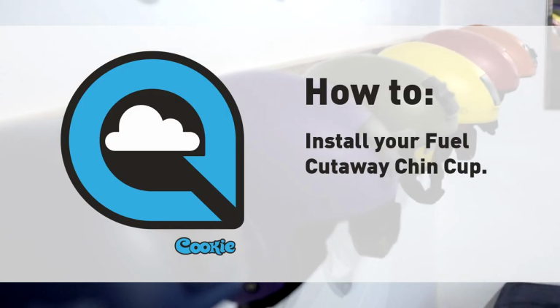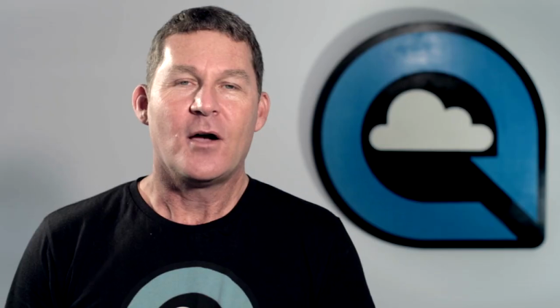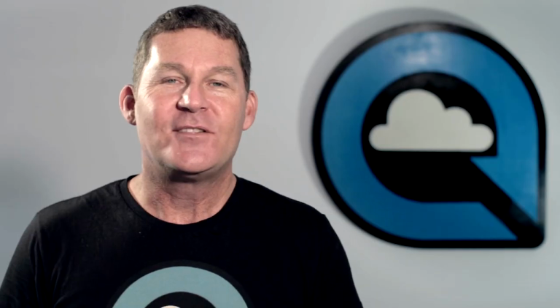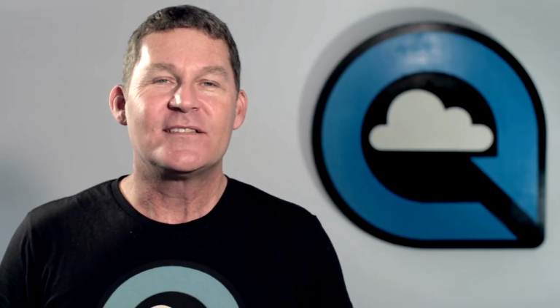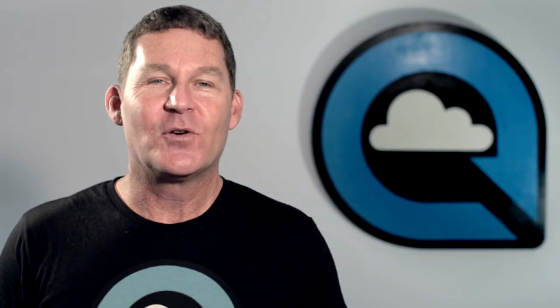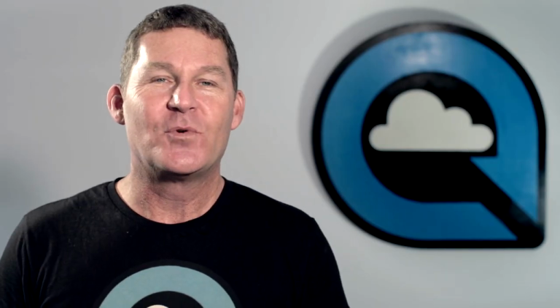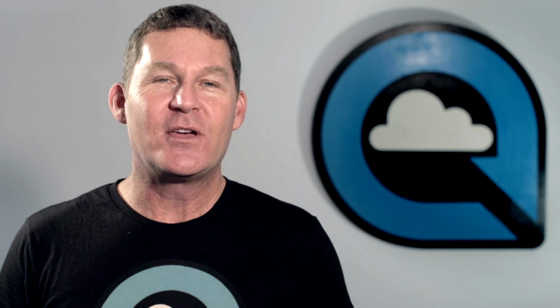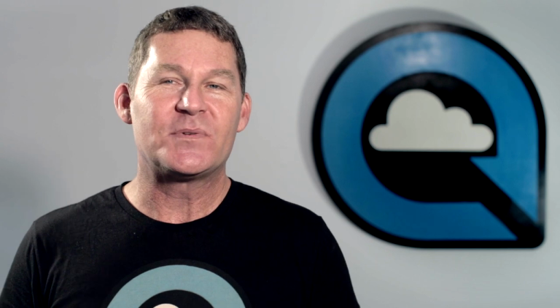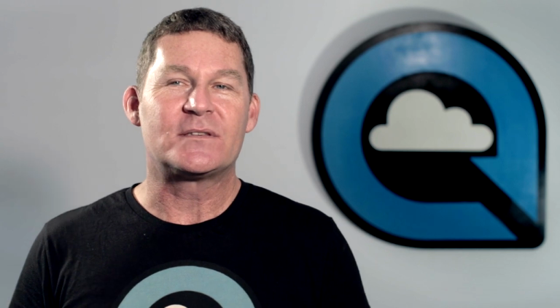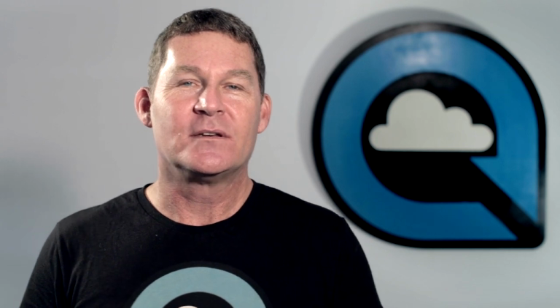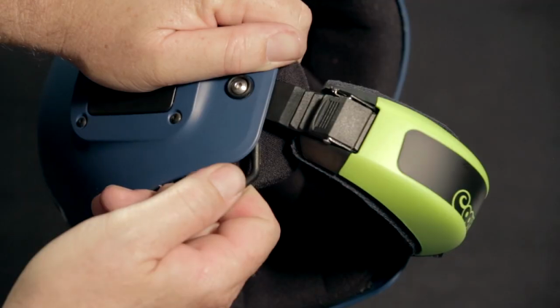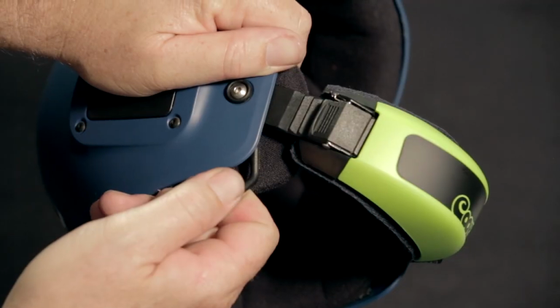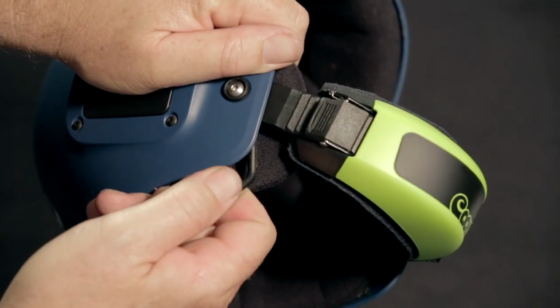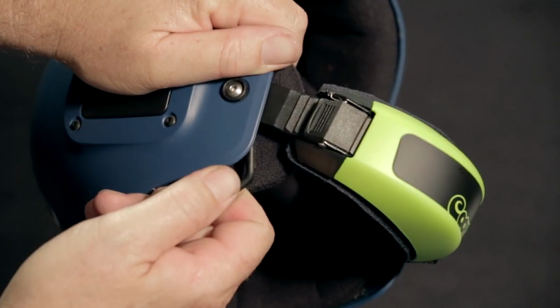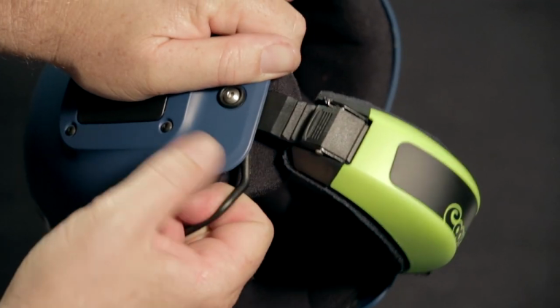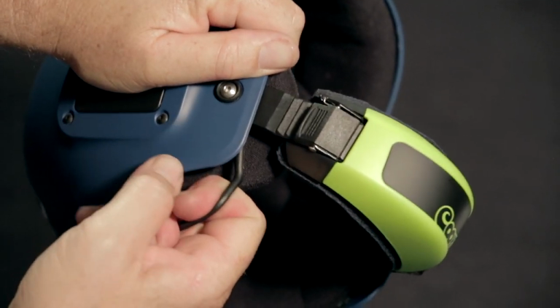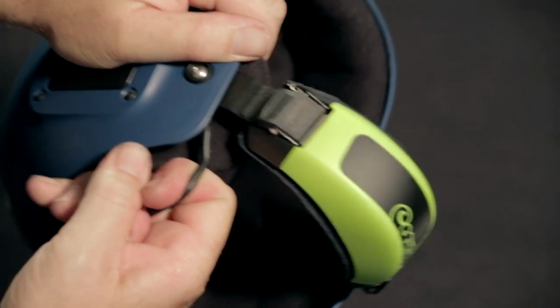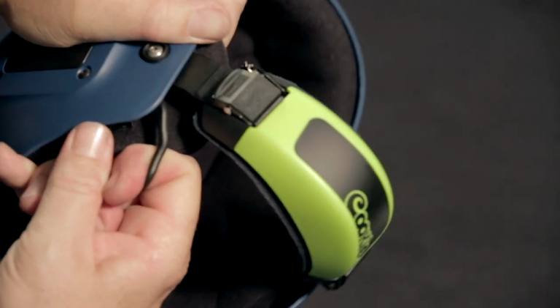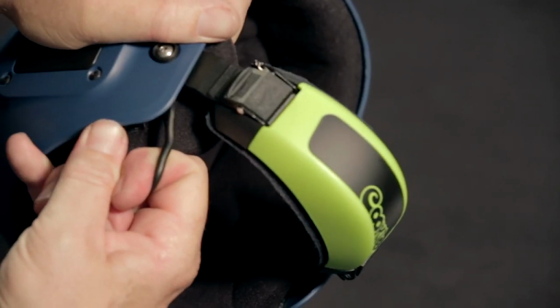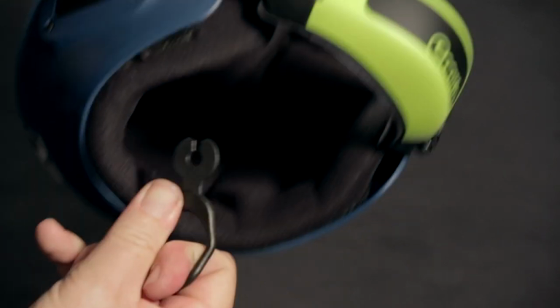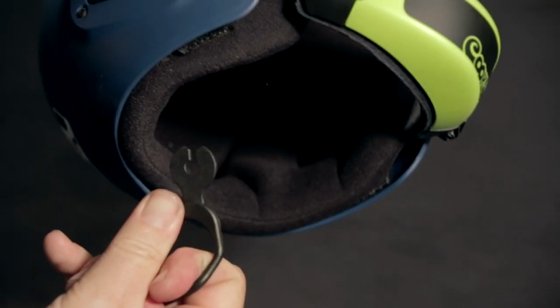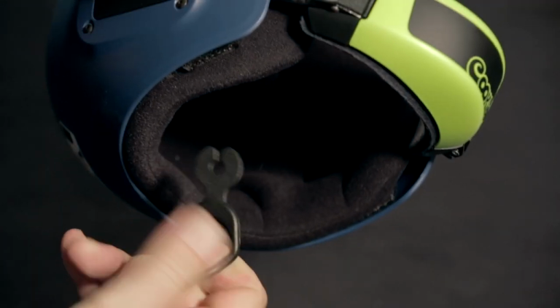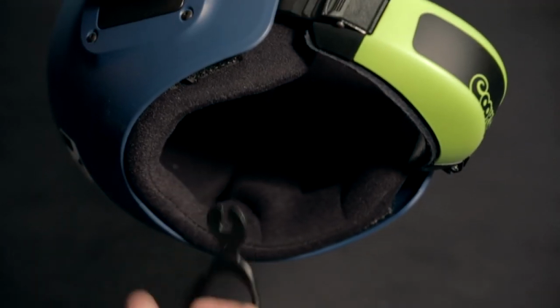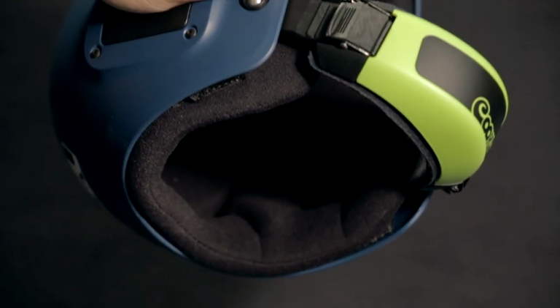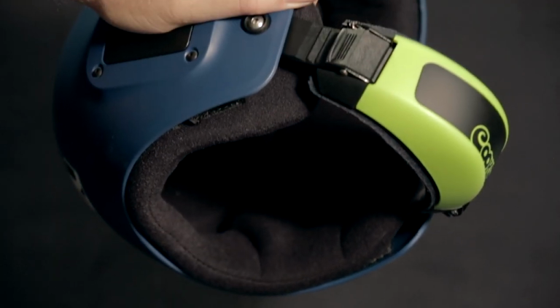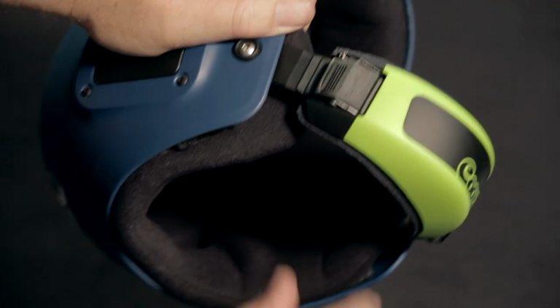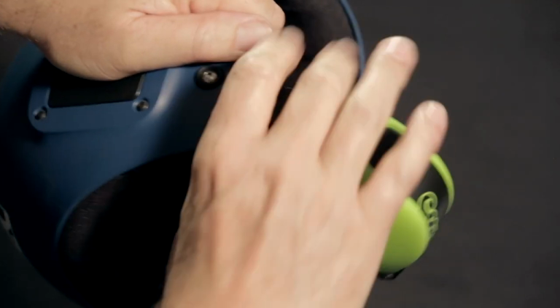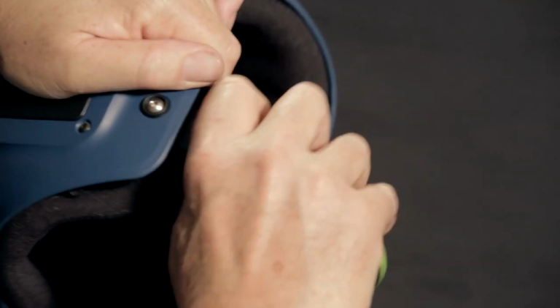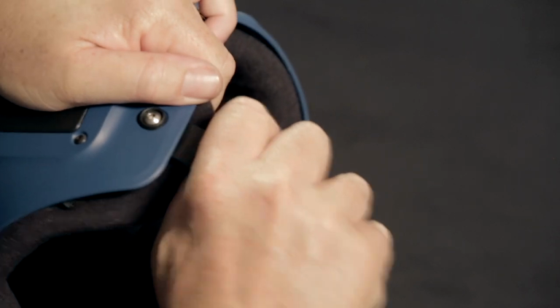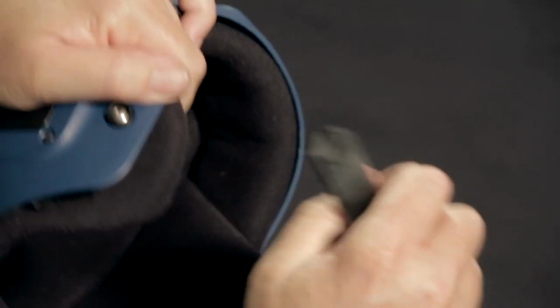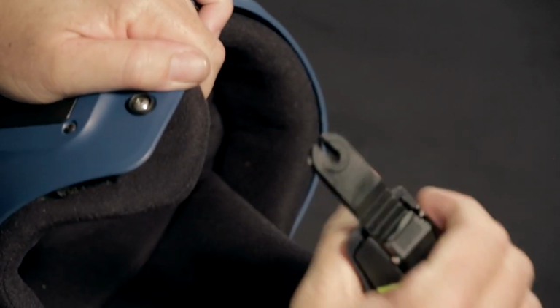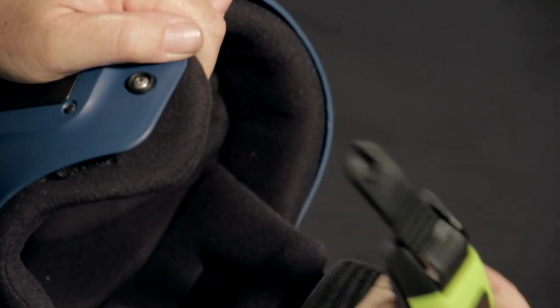Hi there, Jason Cook from Cookie Composites. Today this short video will show you how to install a new cutaway chin cup on your fuel helmet.